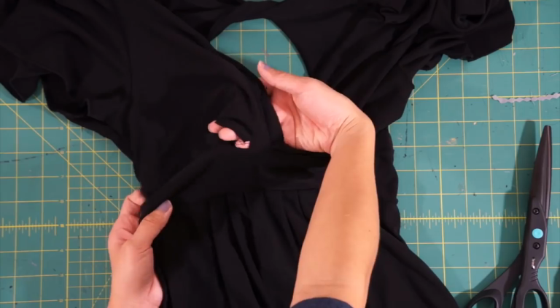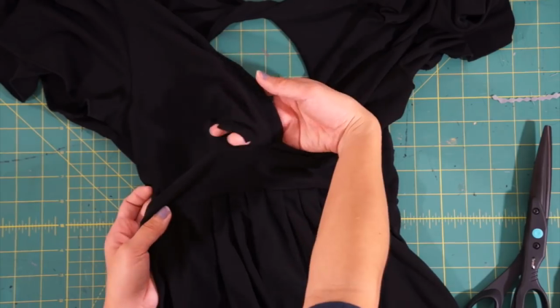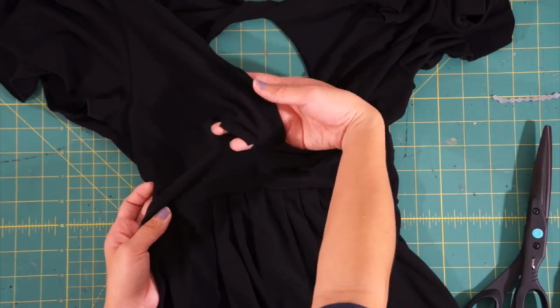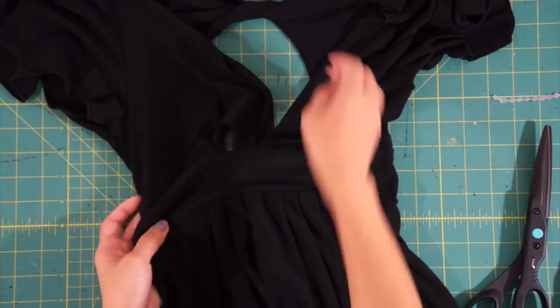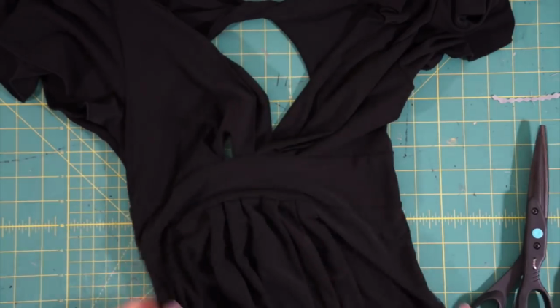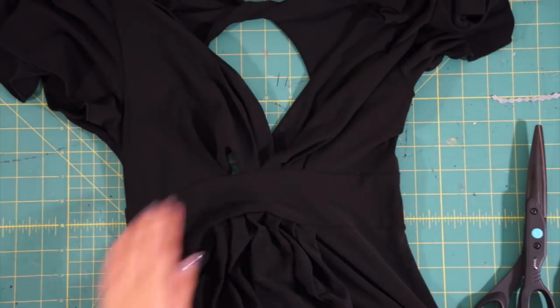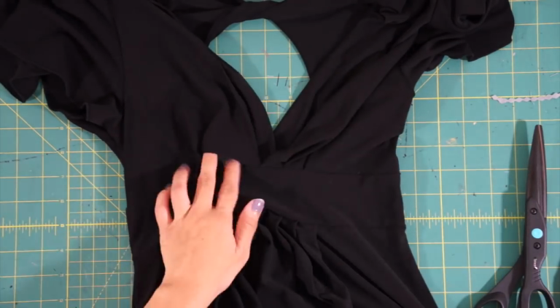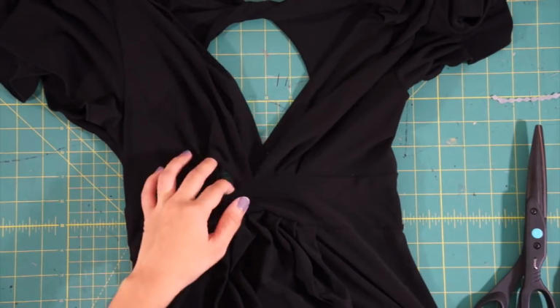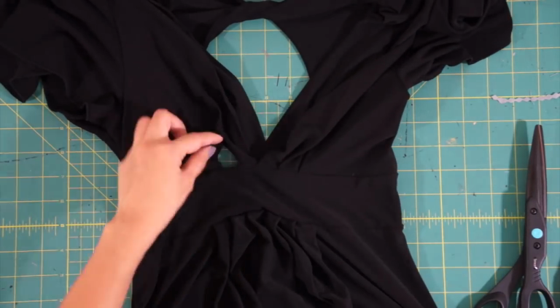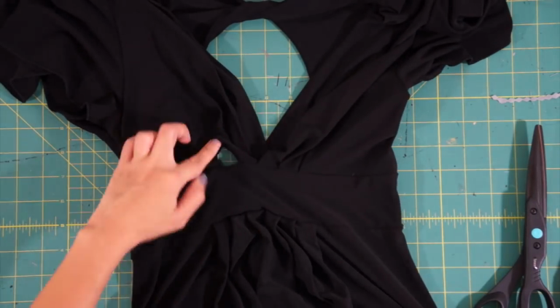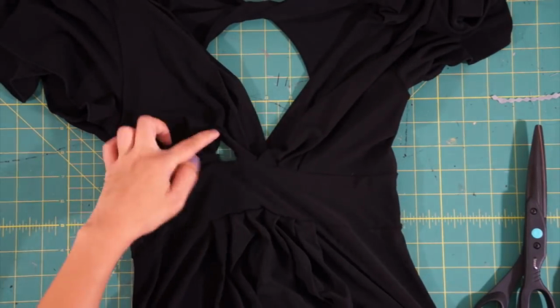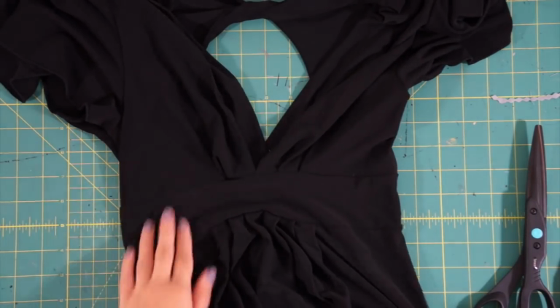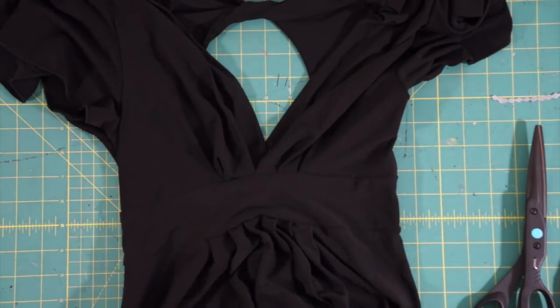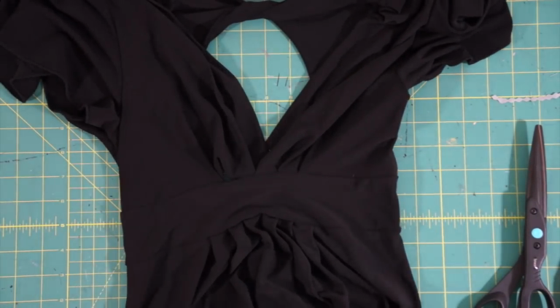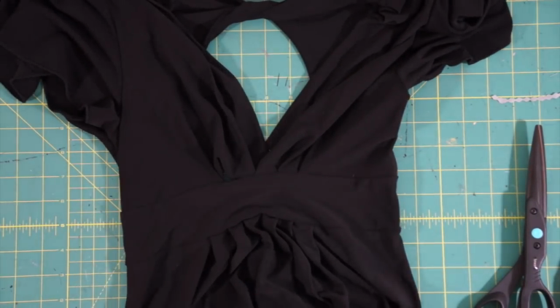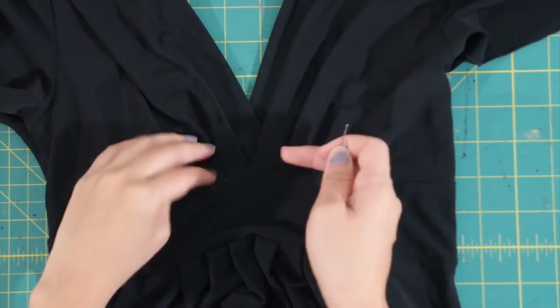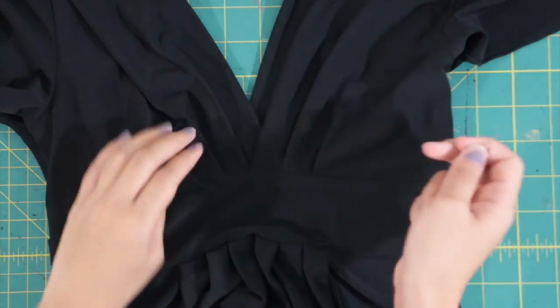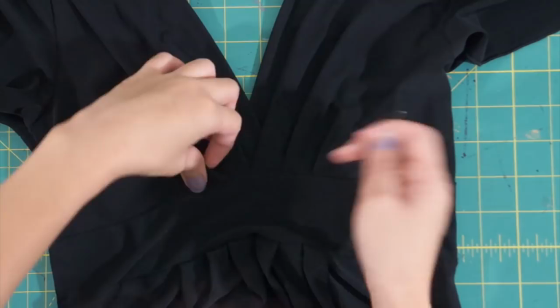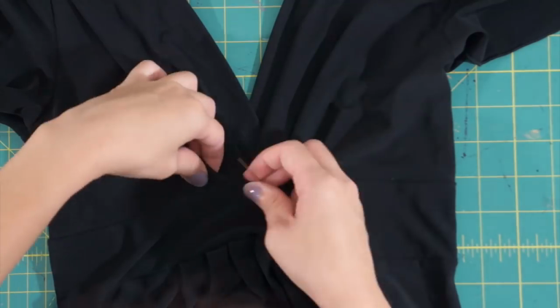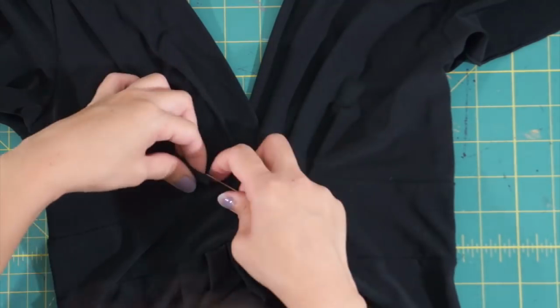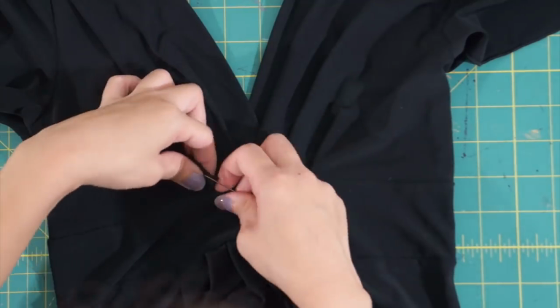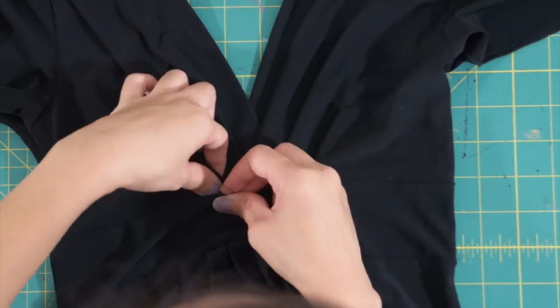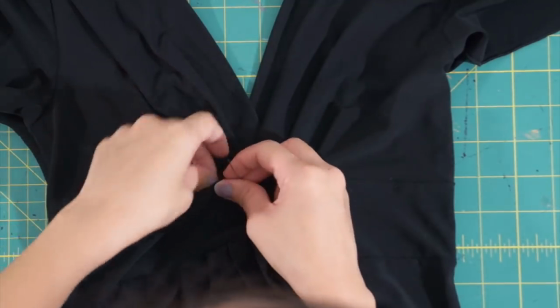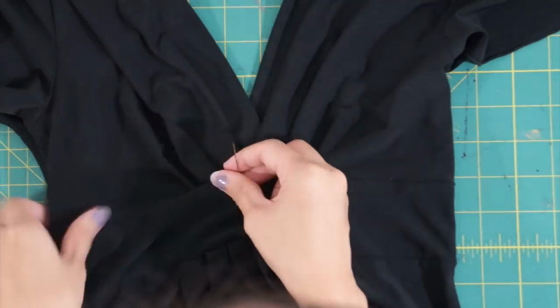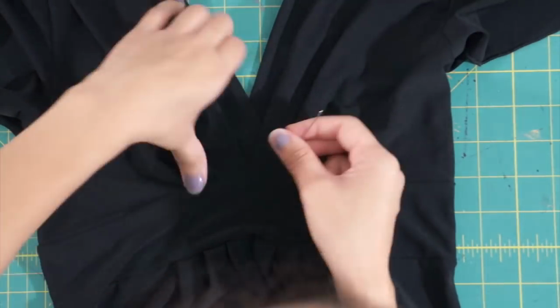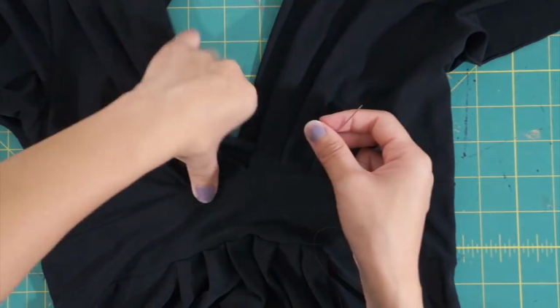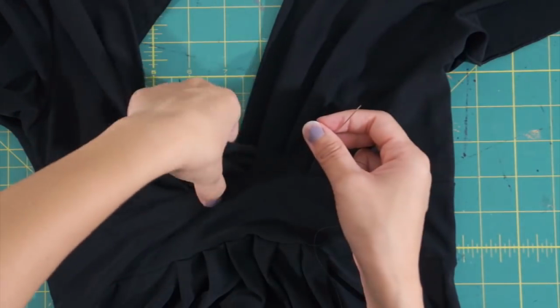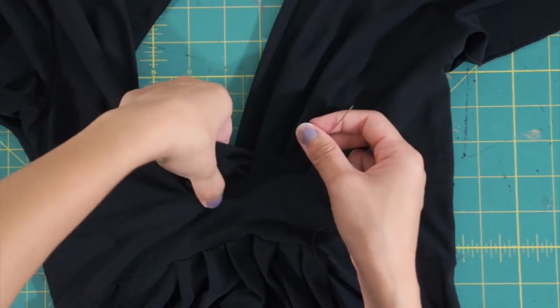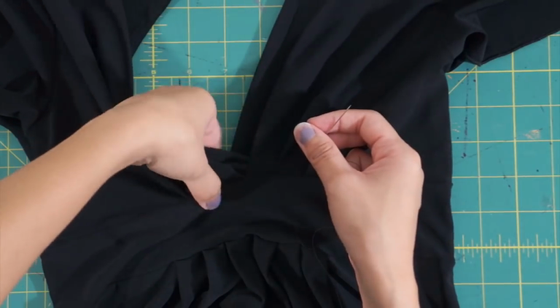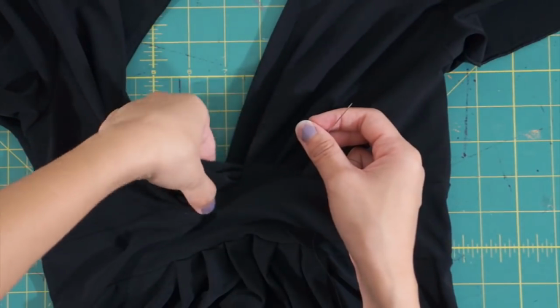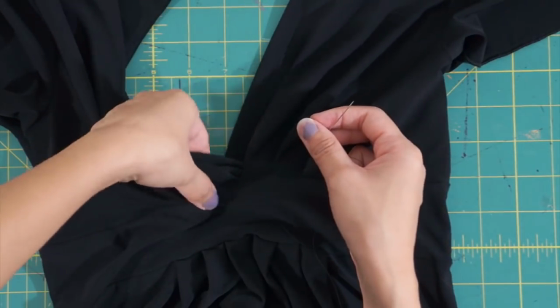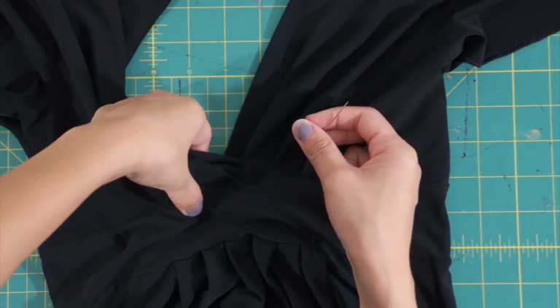Lastly, I hand sewed the busted seam in the front closed with an invisible stitch as well, and we're finished.